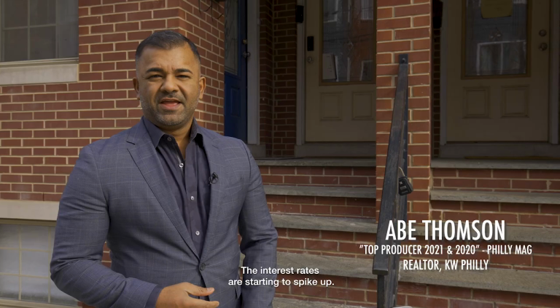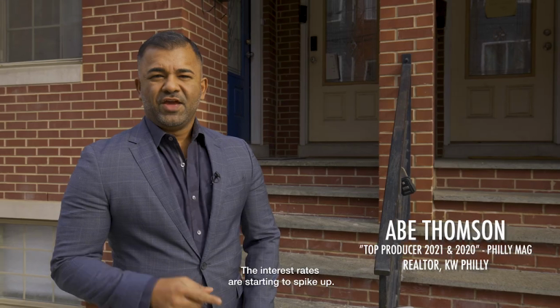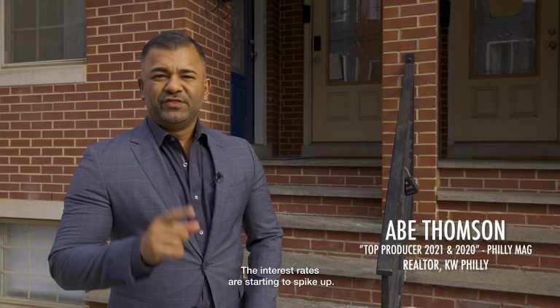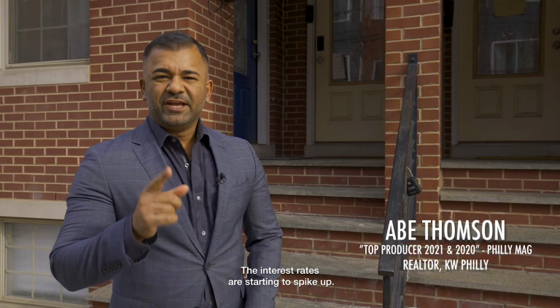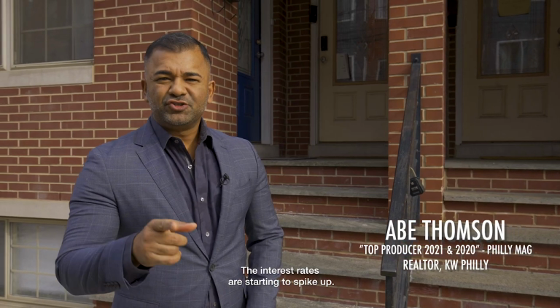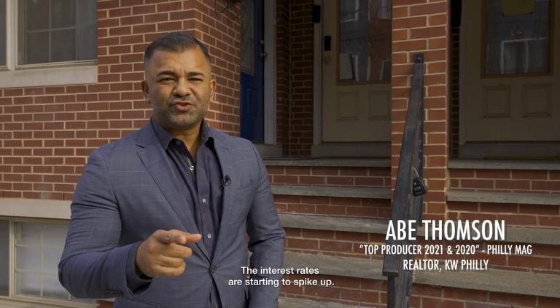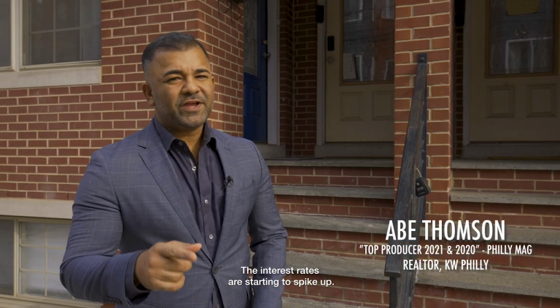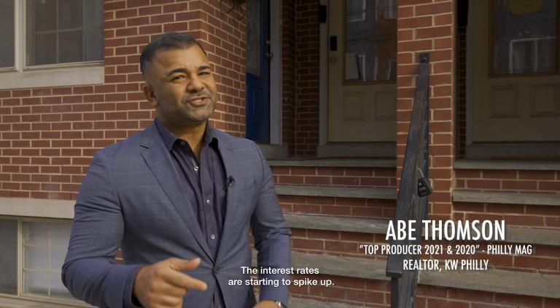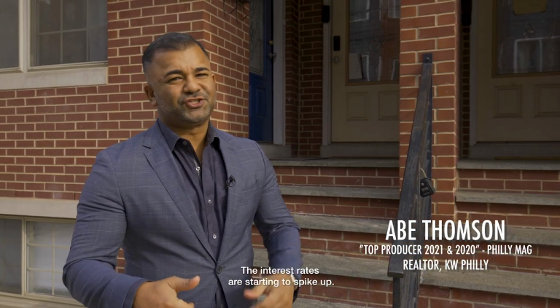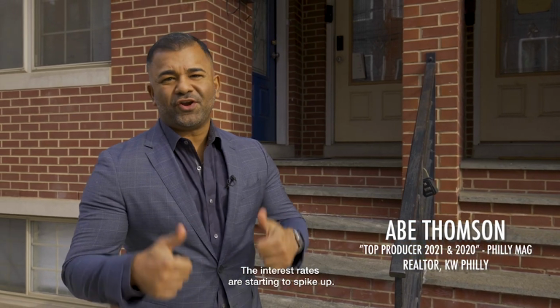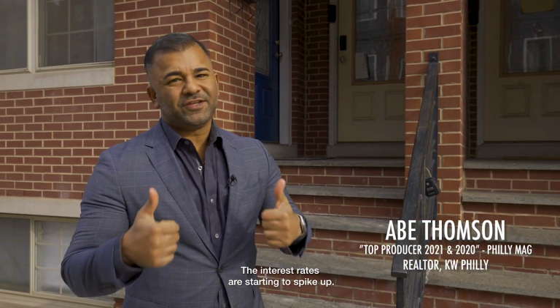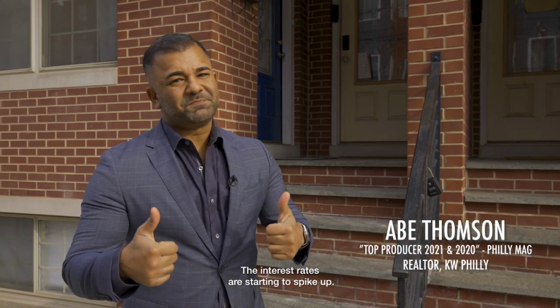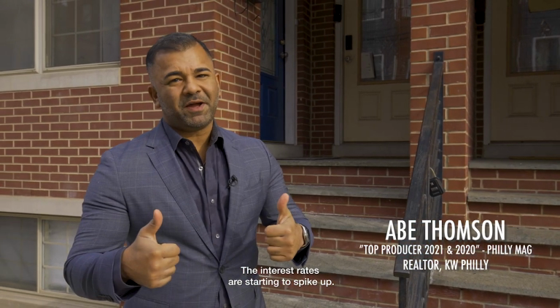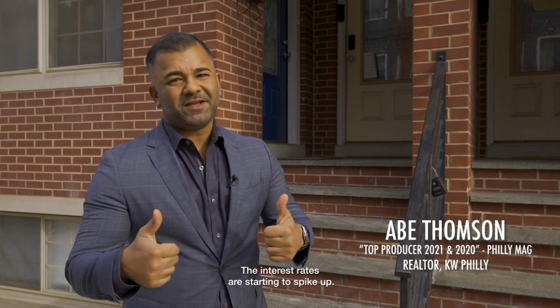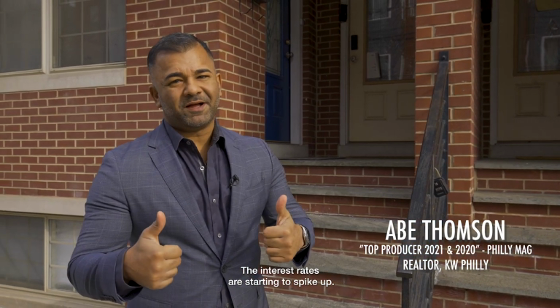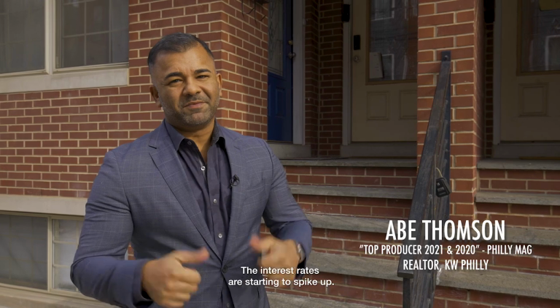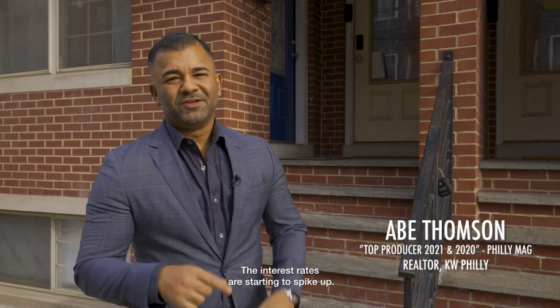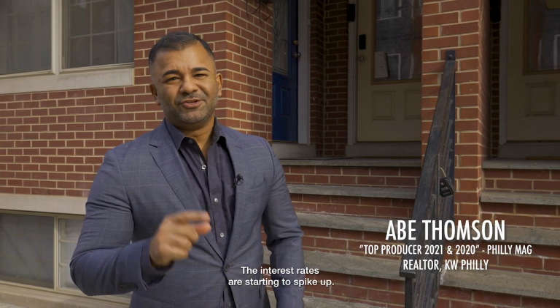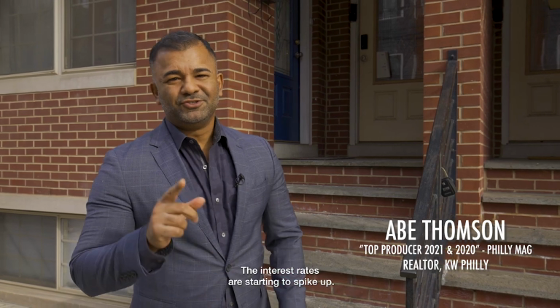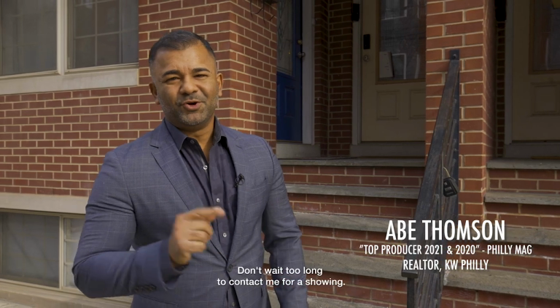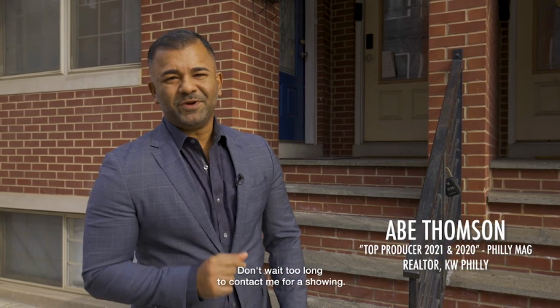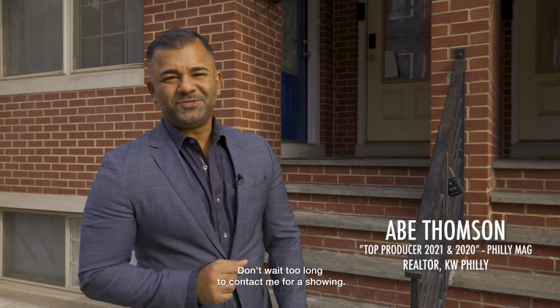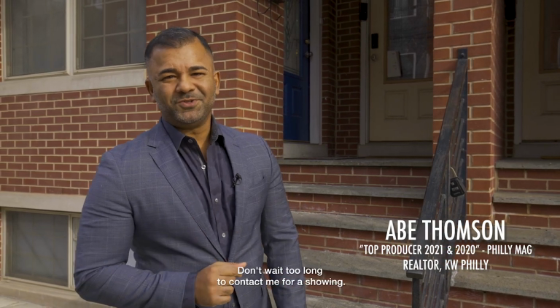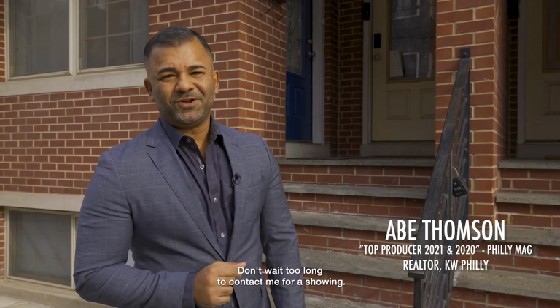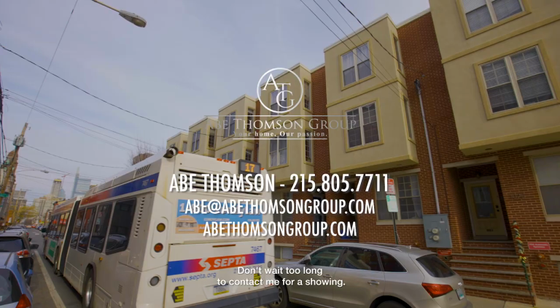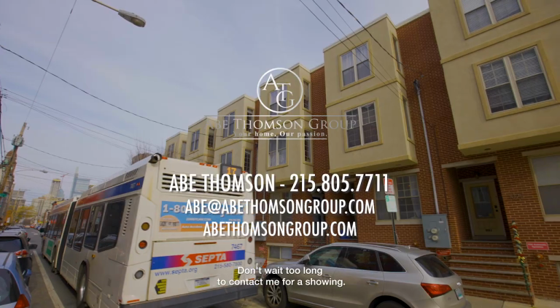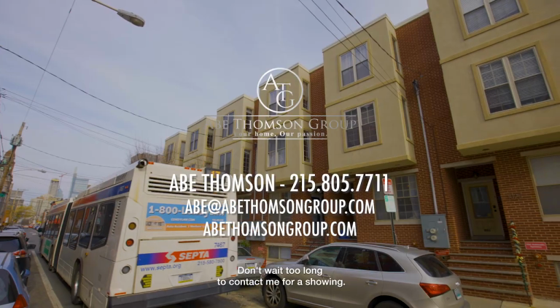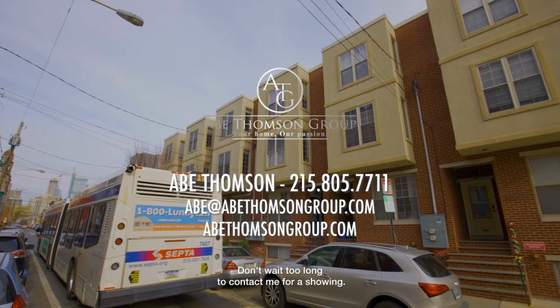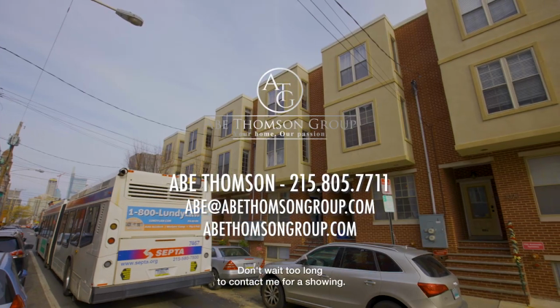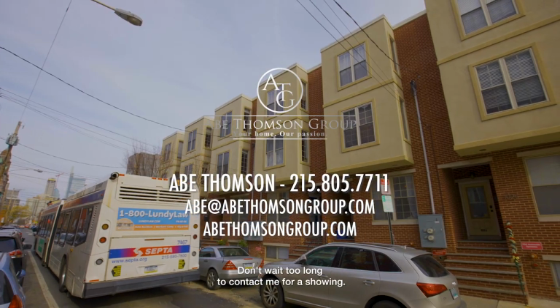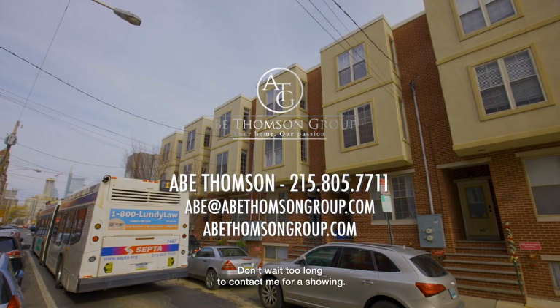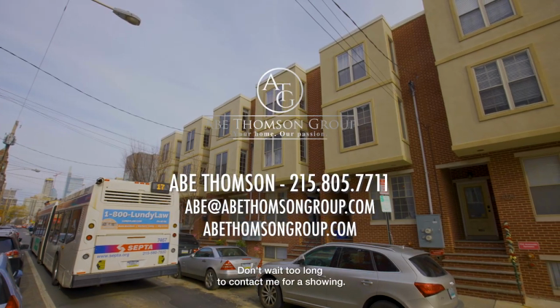The interest rates are starting to spike up. Don't wait too long to contact me for a showing.